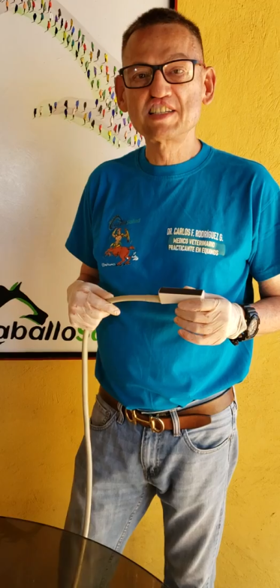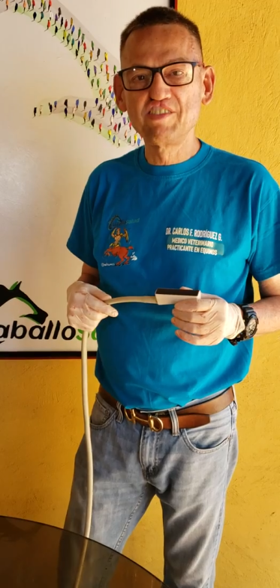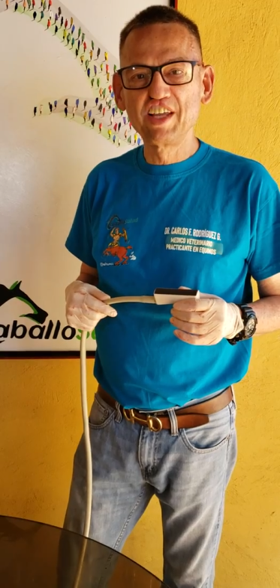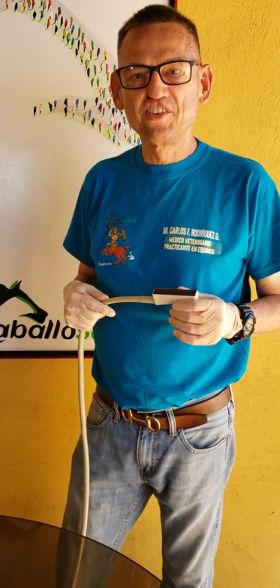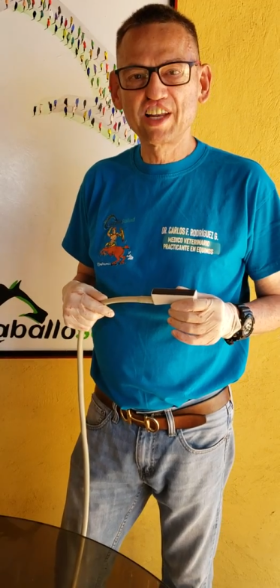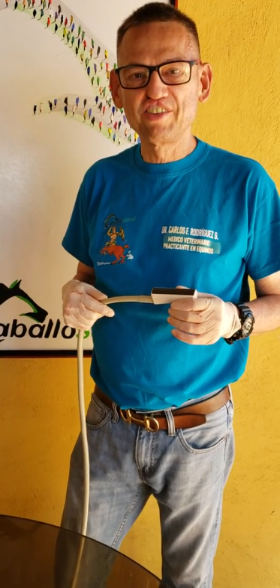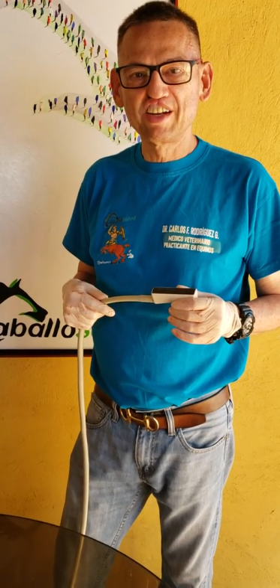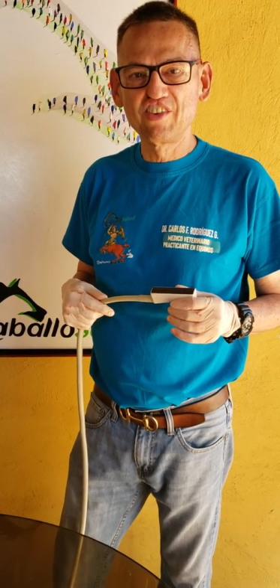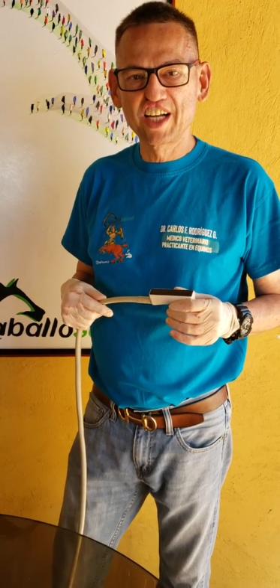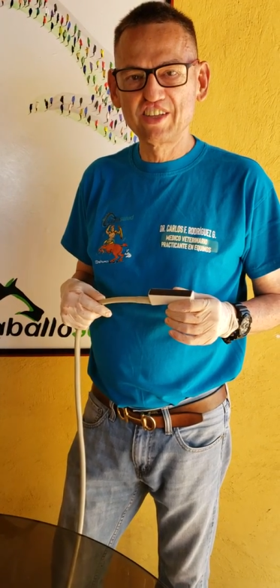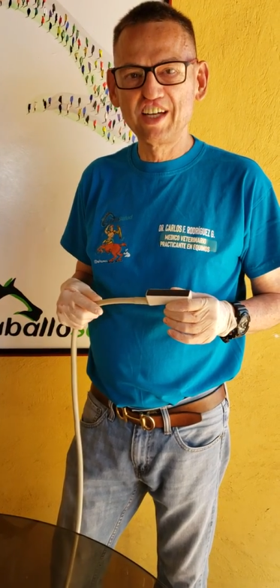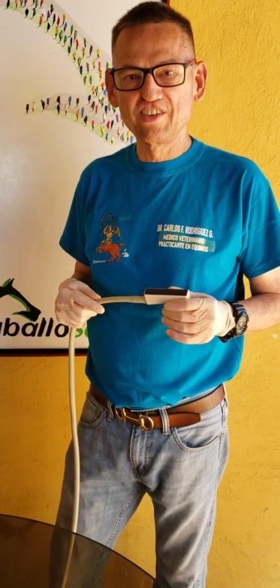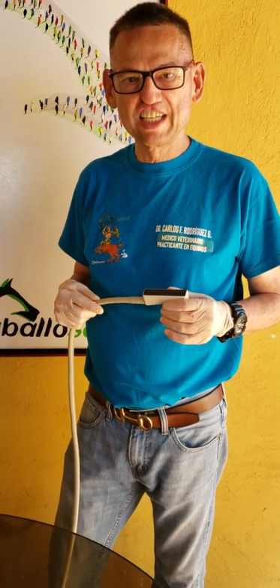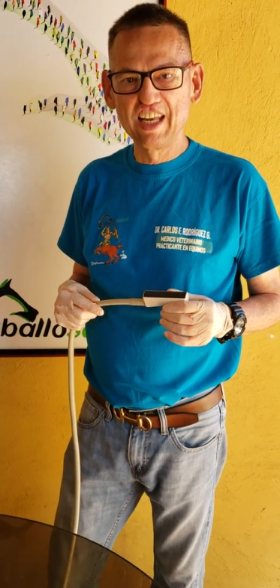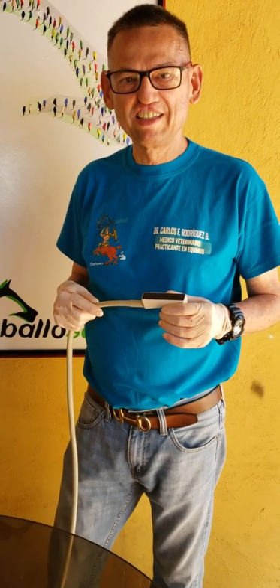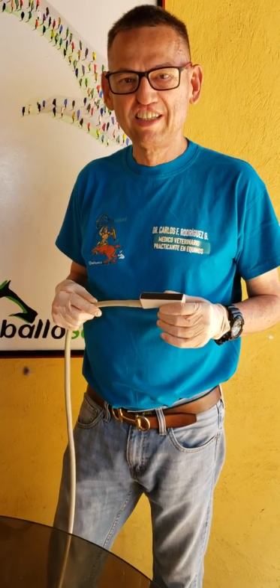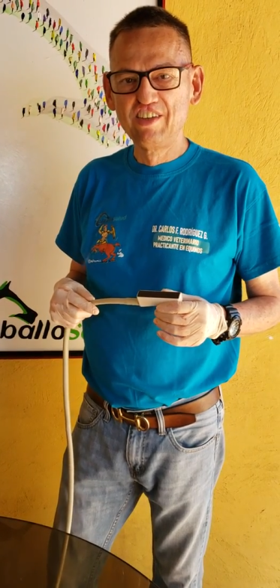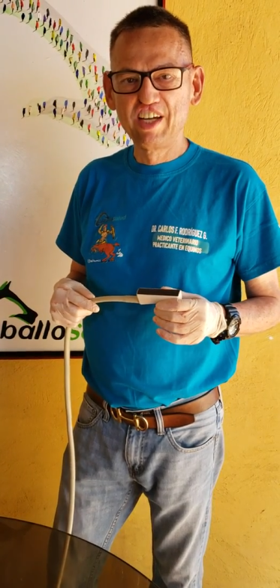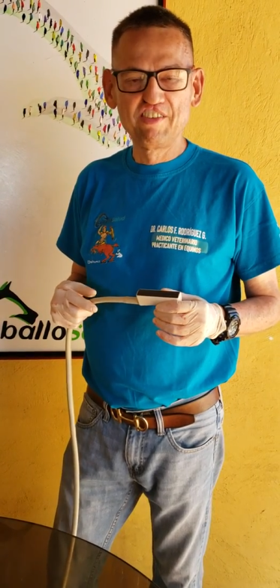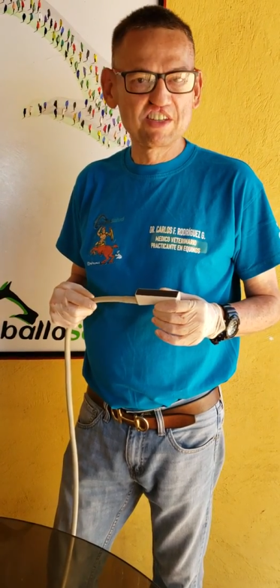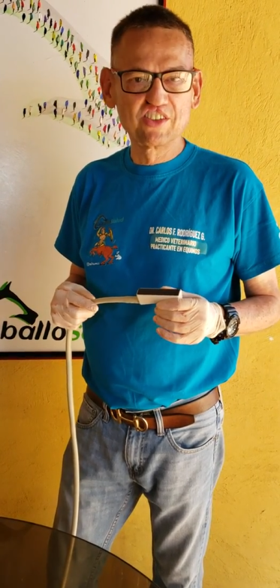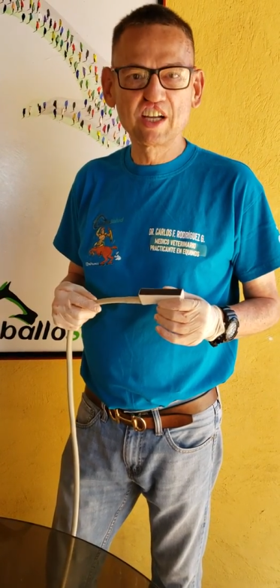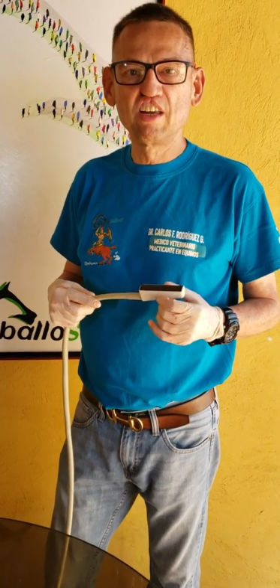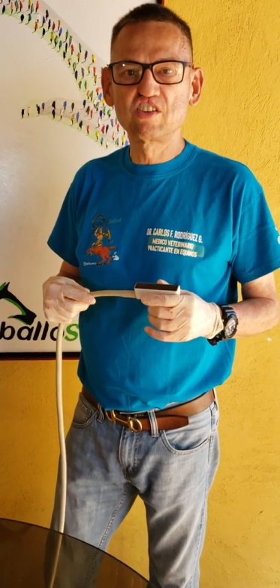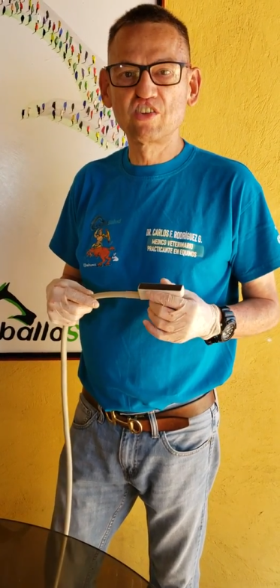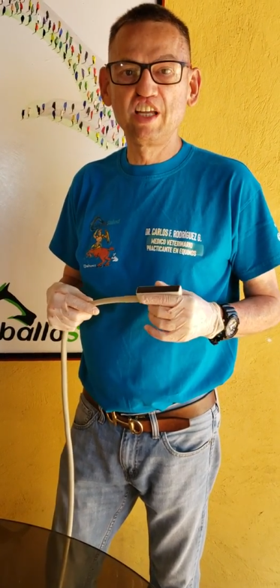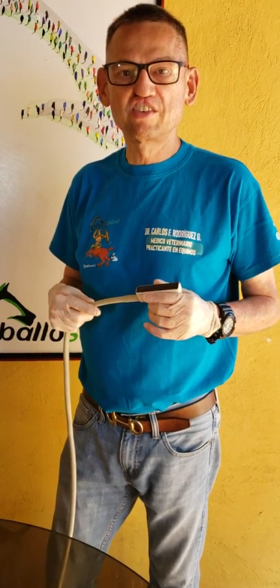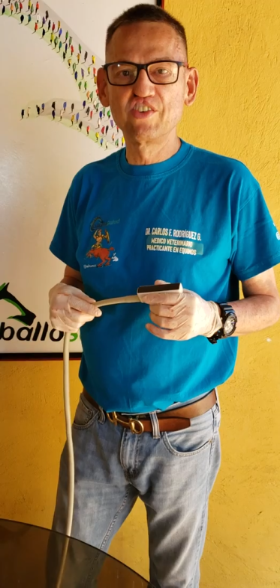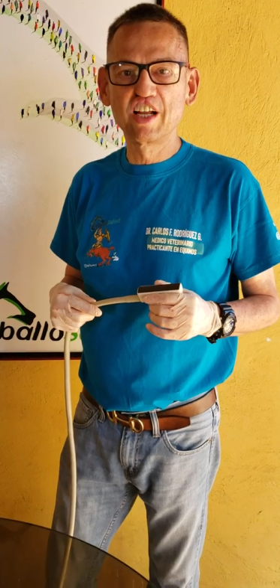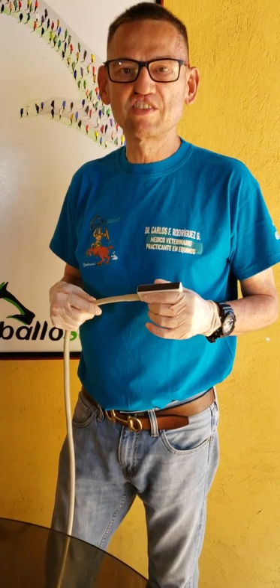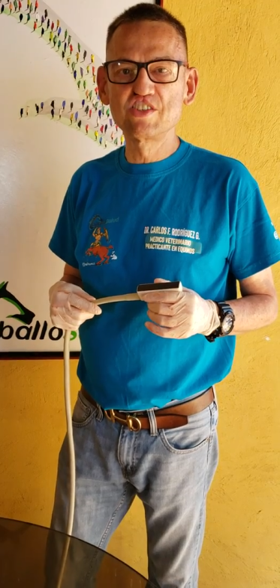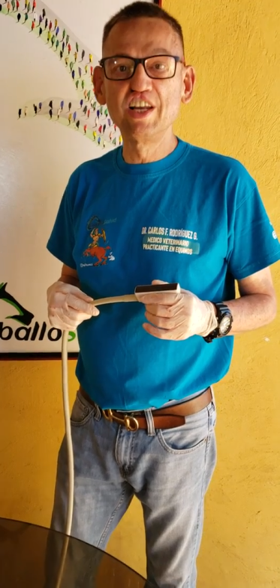Assalamualaikum warahmatullahi wabarakatuh. My name is Dr. Carlos Rodriguez from Caracas, Venezuela.